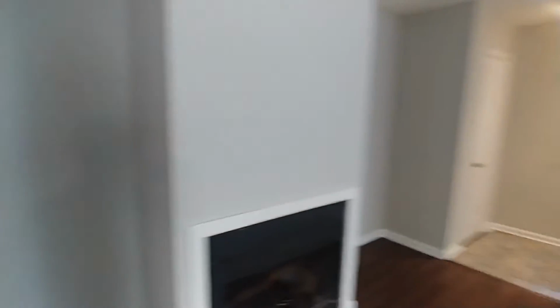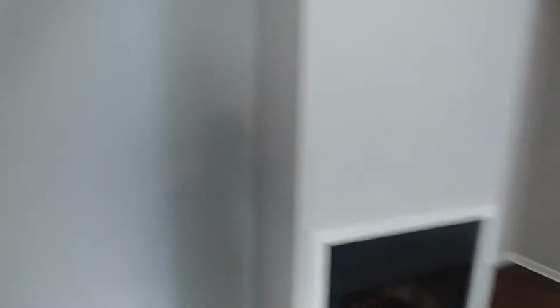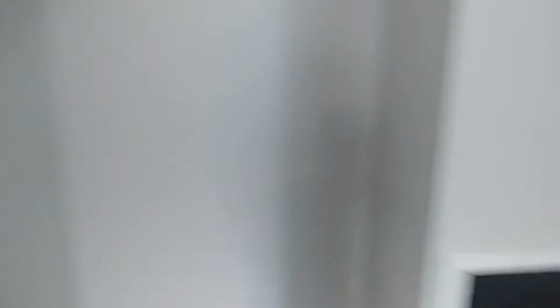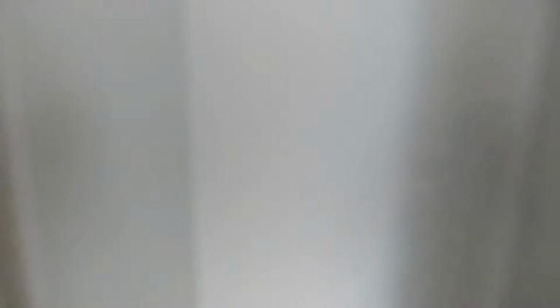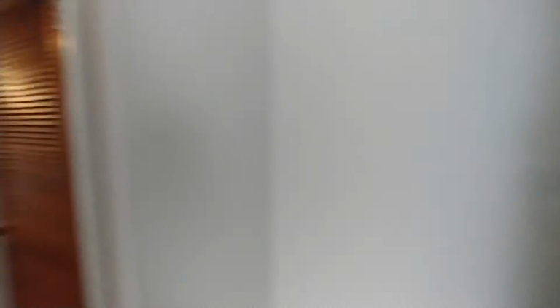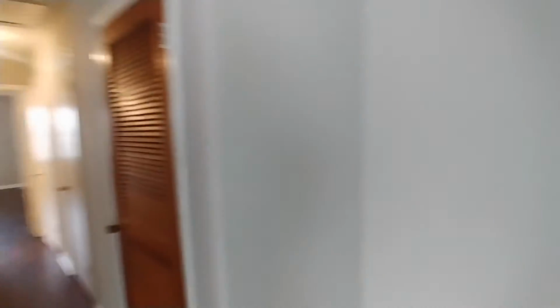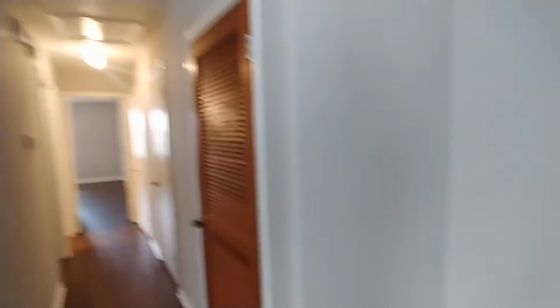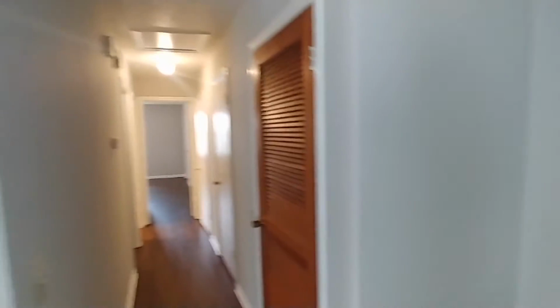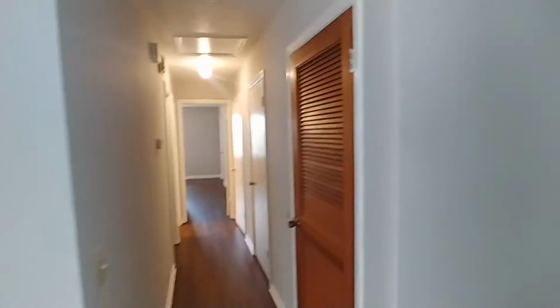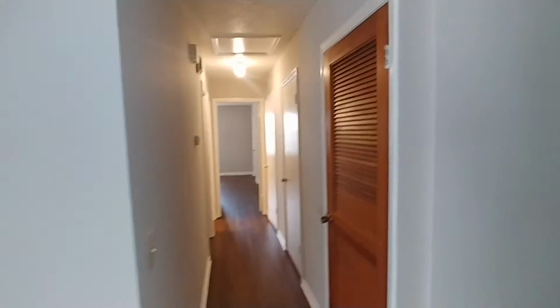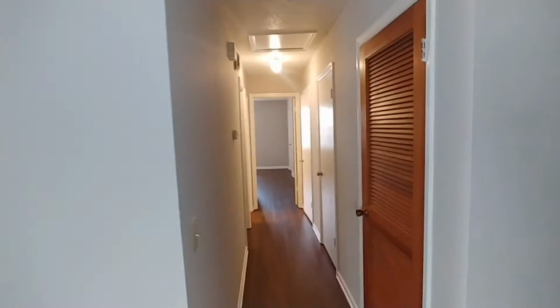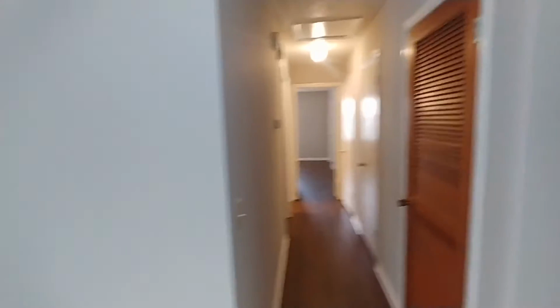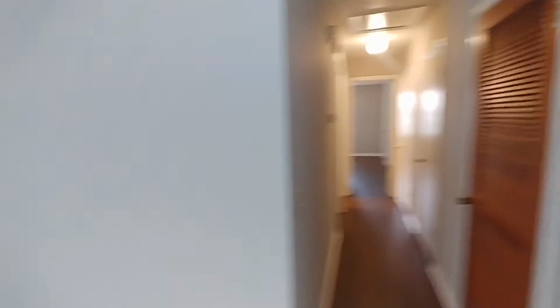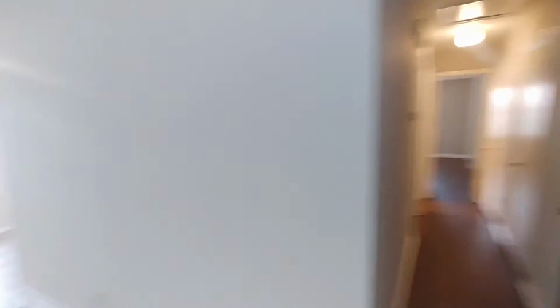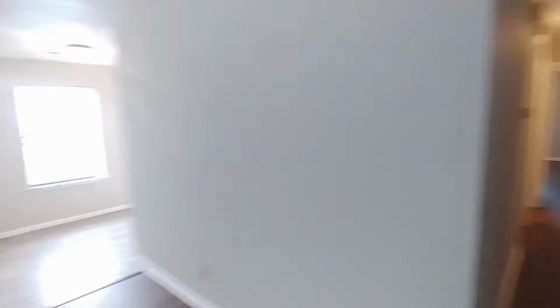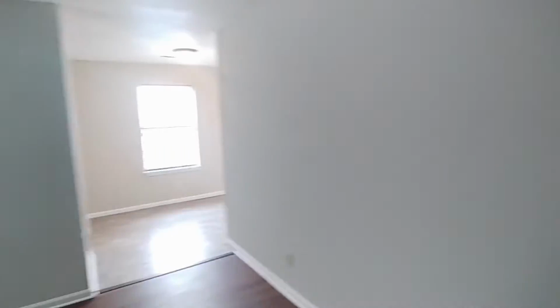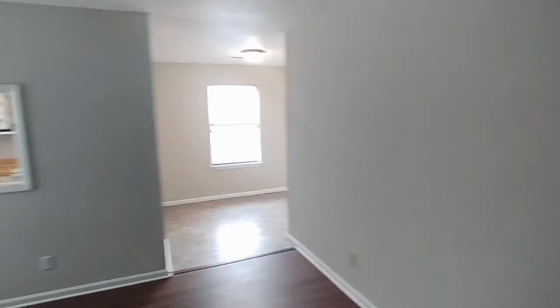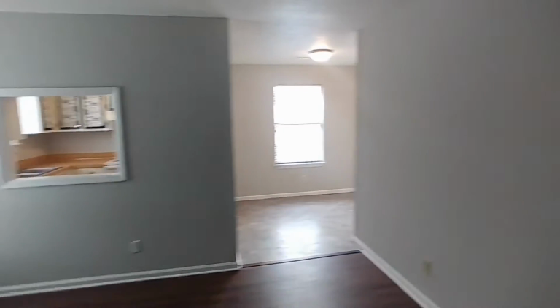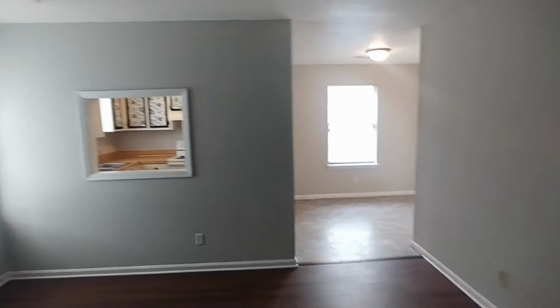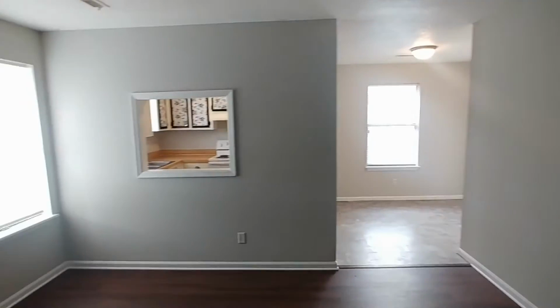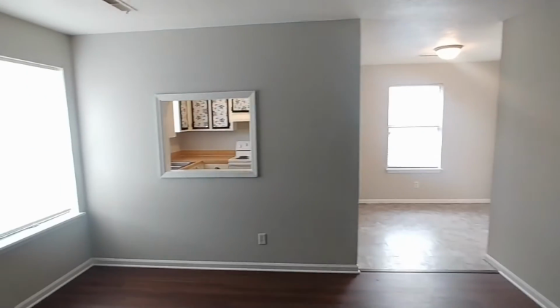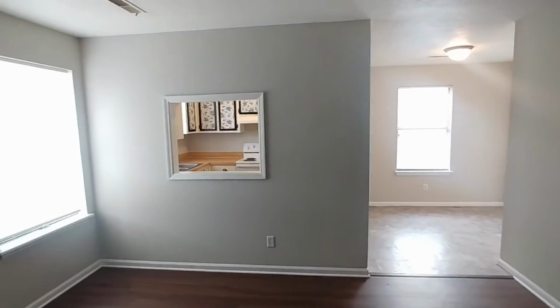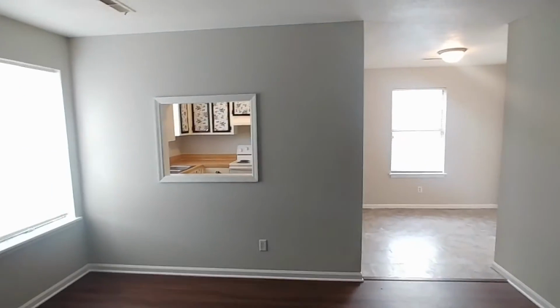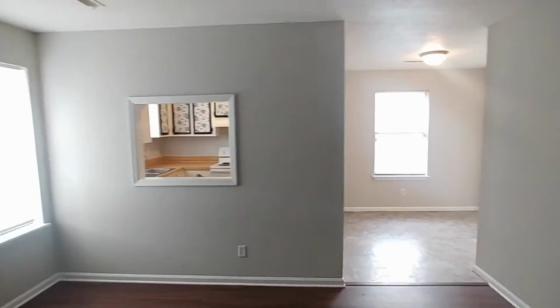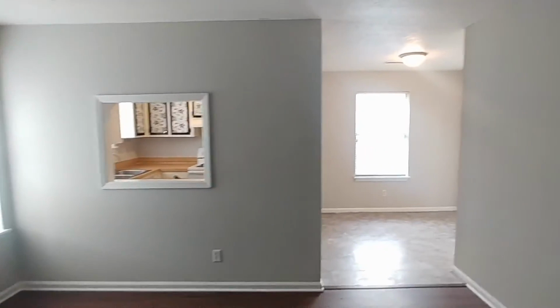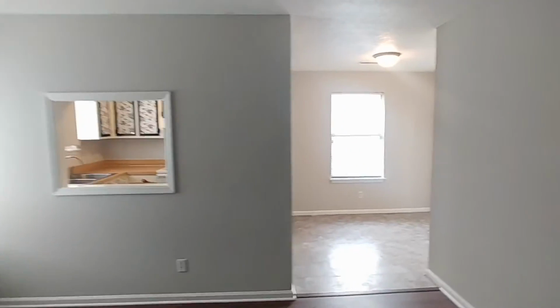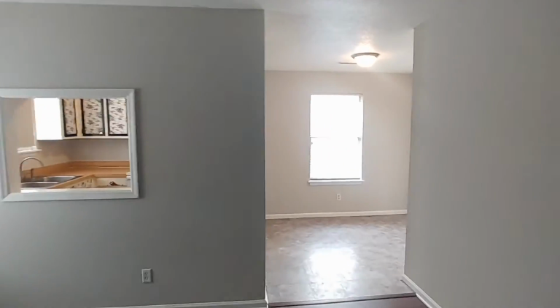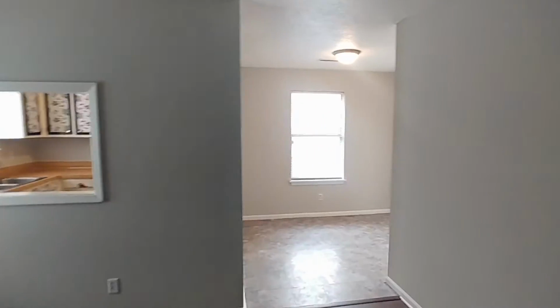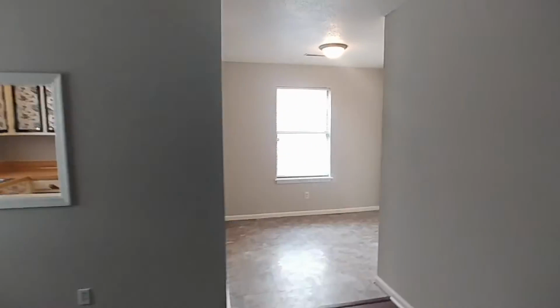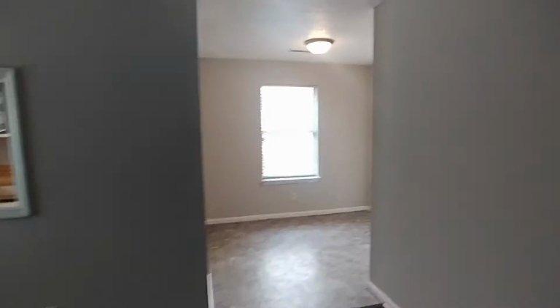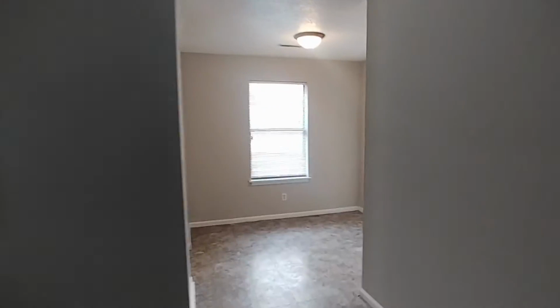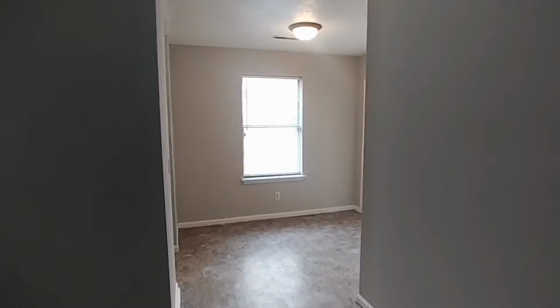Both bedrooms are located down that hallway, but we'll just go to our left and take a look at the kitchen and dining area.